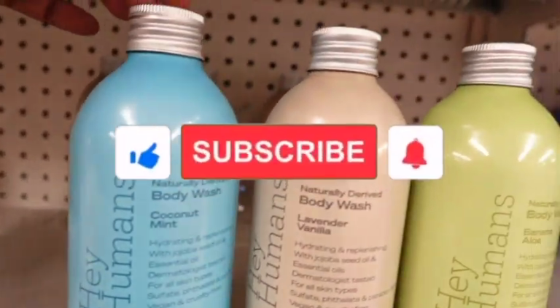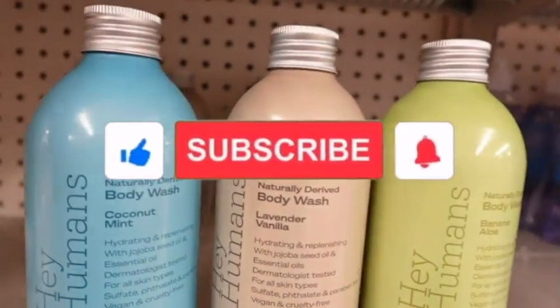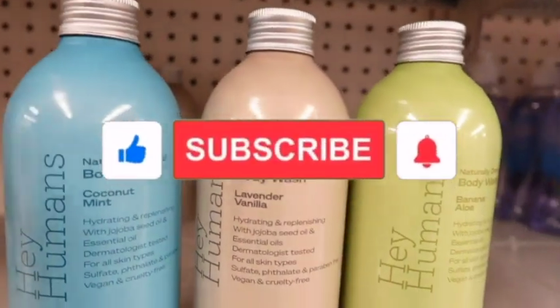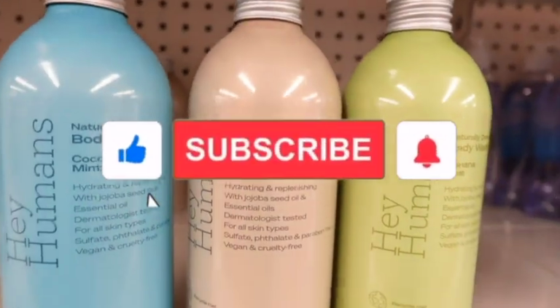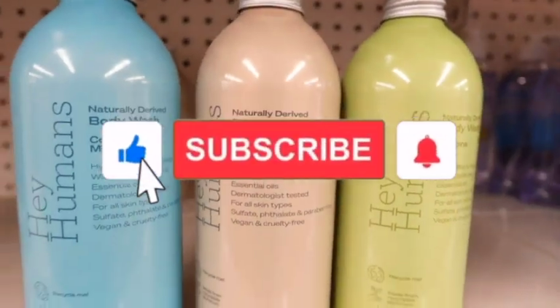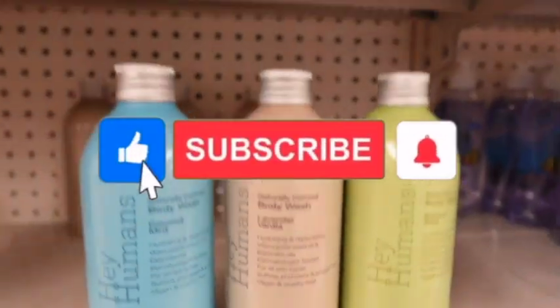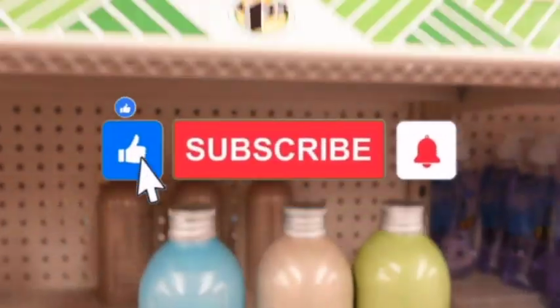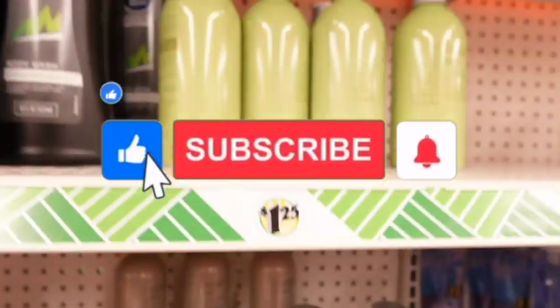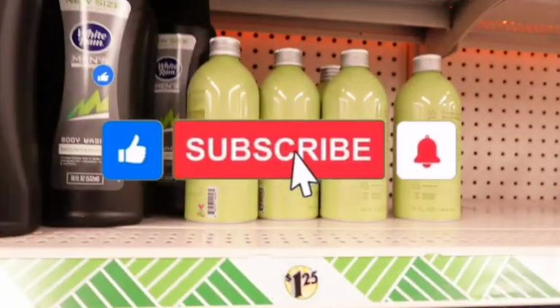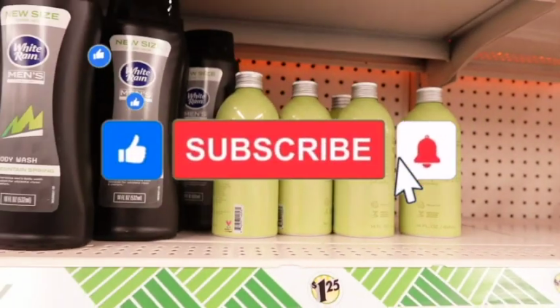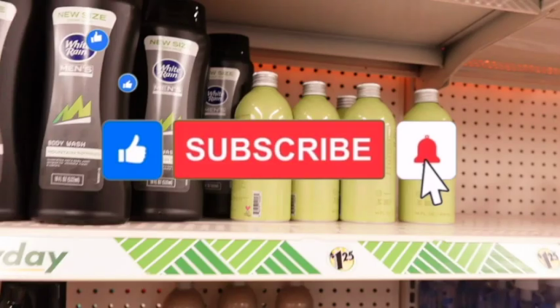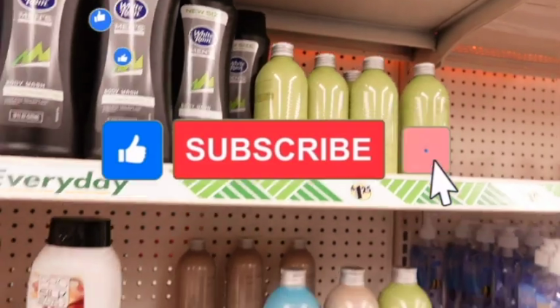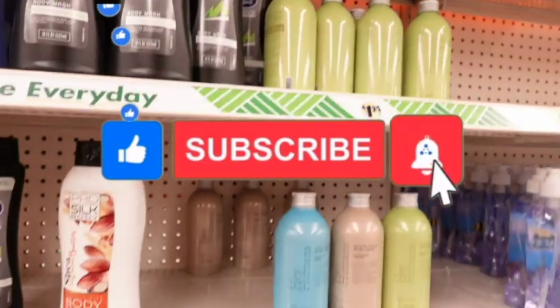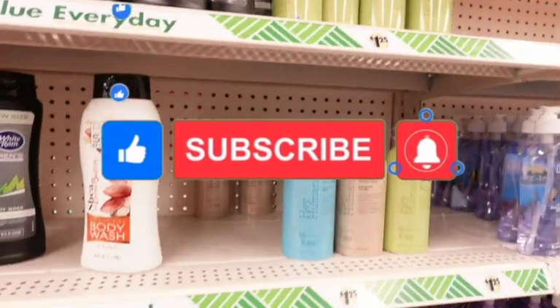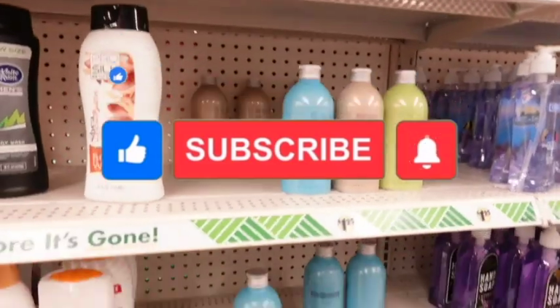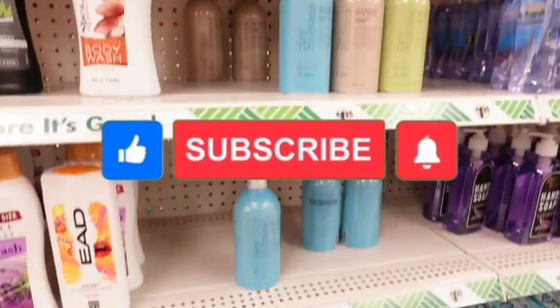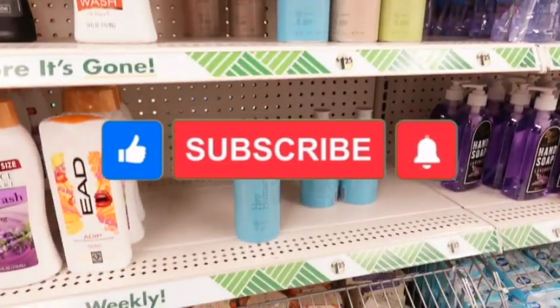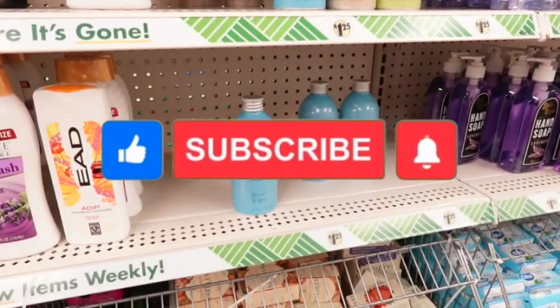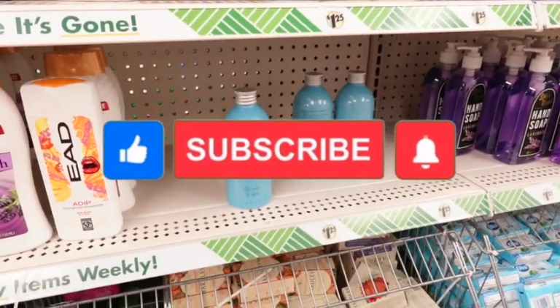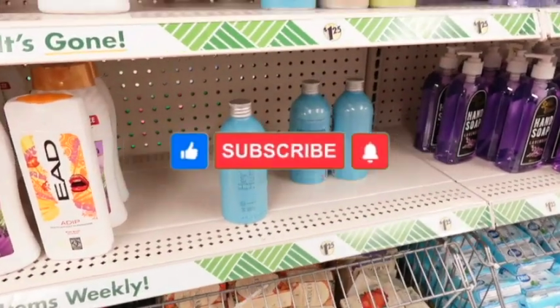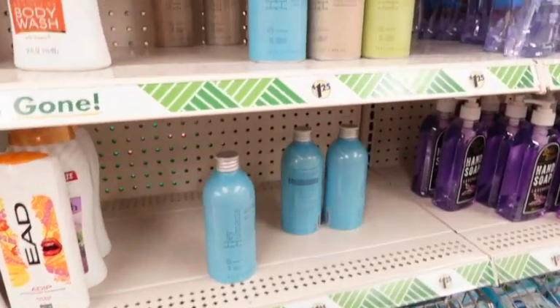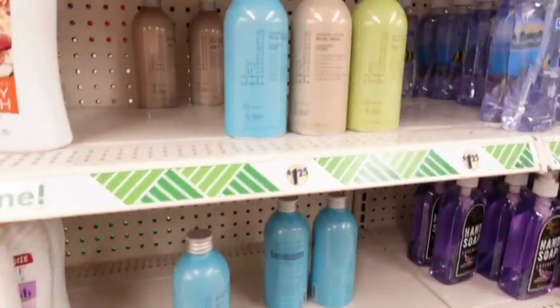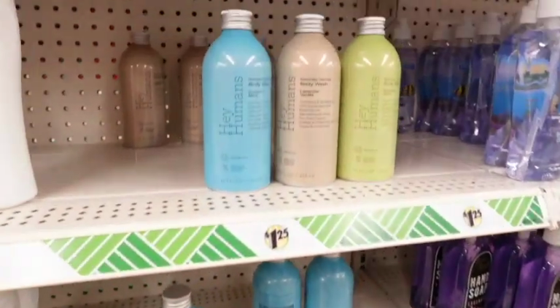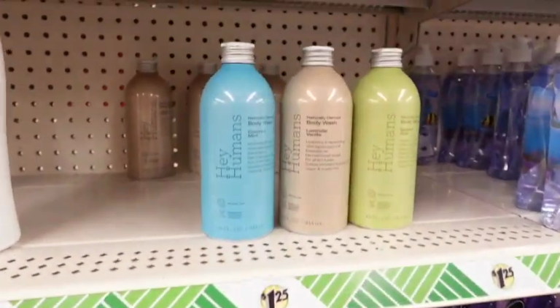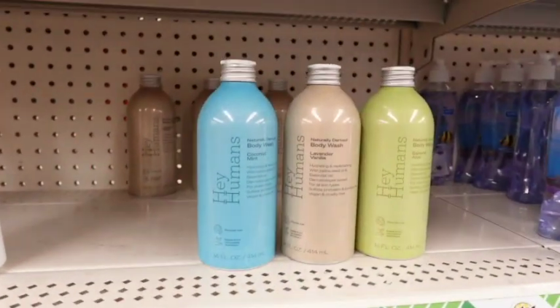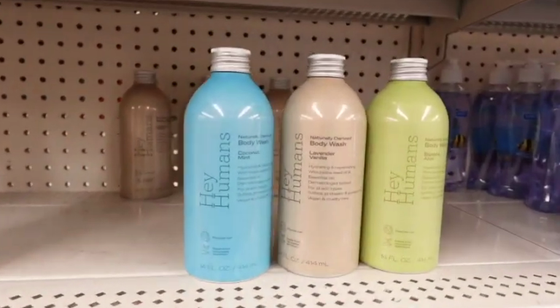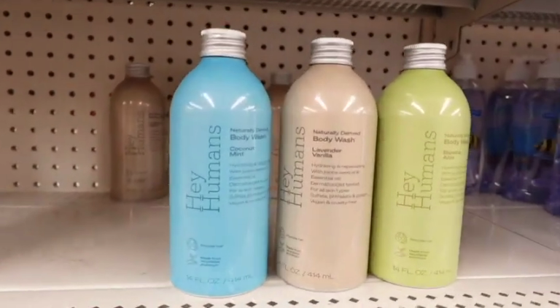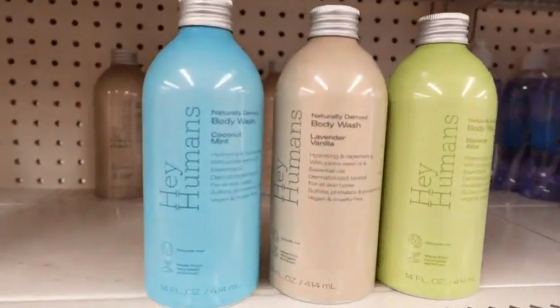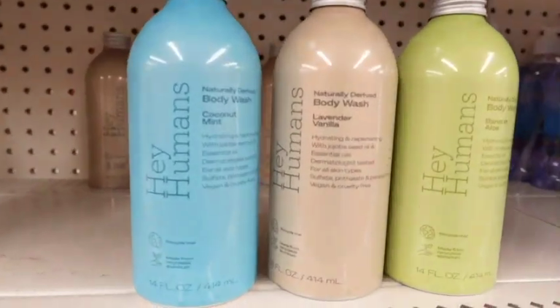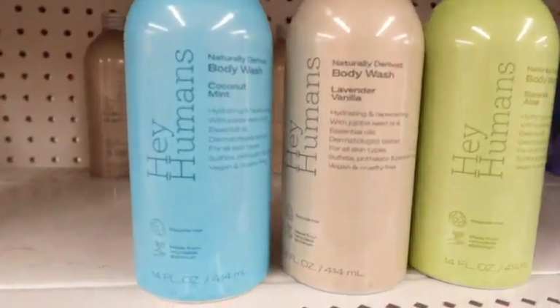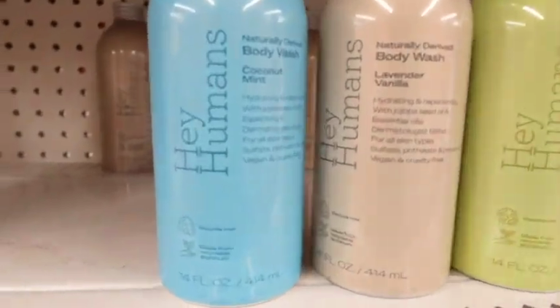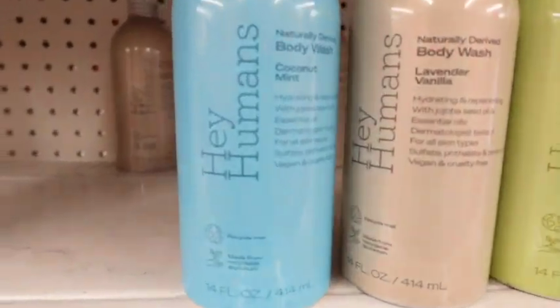Before we get carried away with this browse with me, go ahead and do your girl a favor — make sure you like, comment, and subscribe. Okay, let's get right back to it.